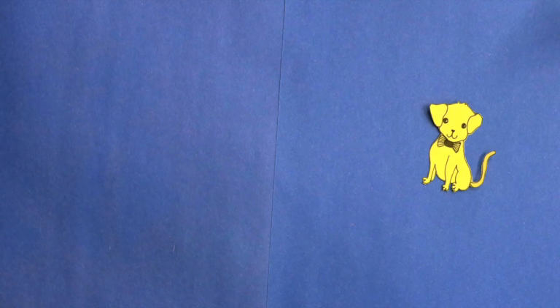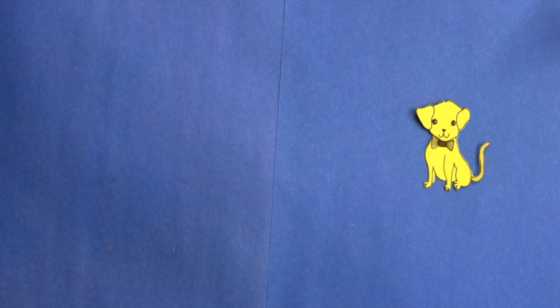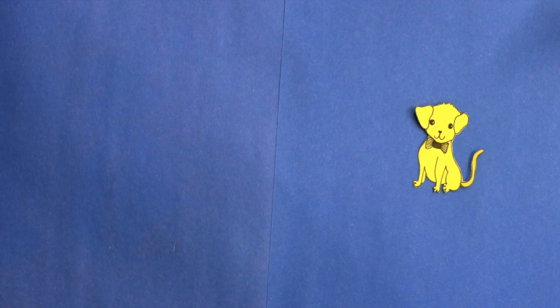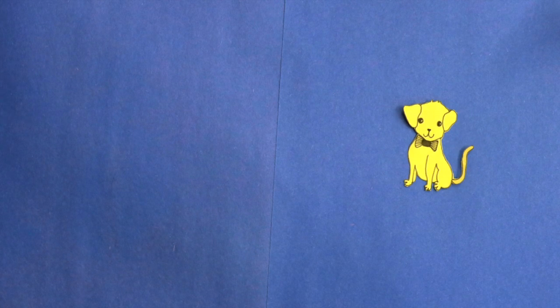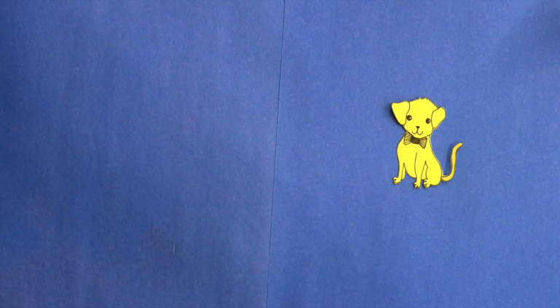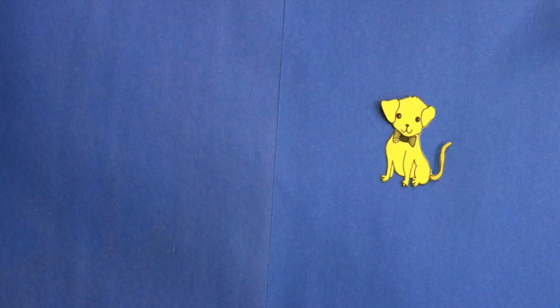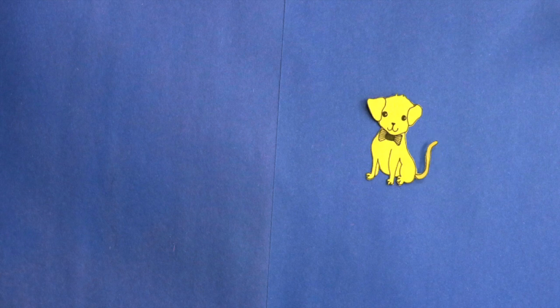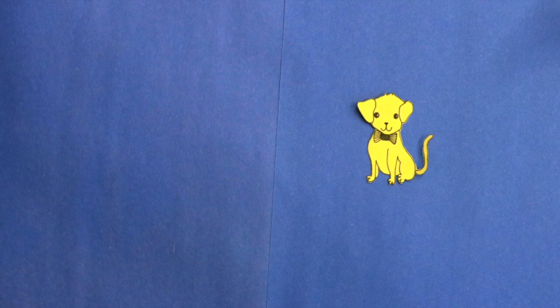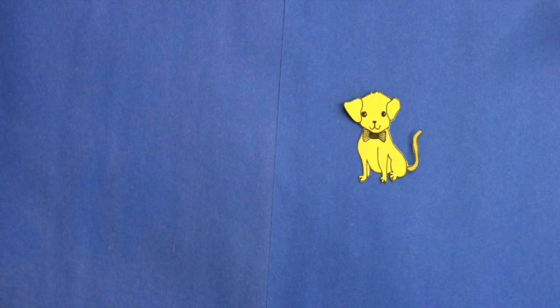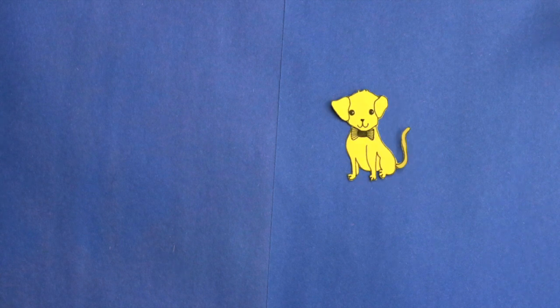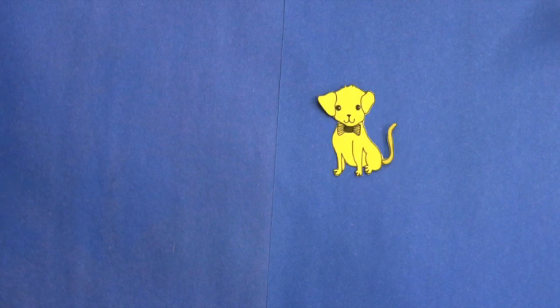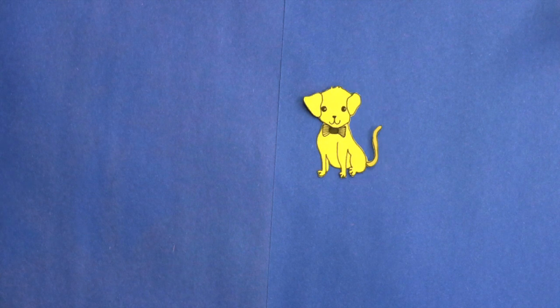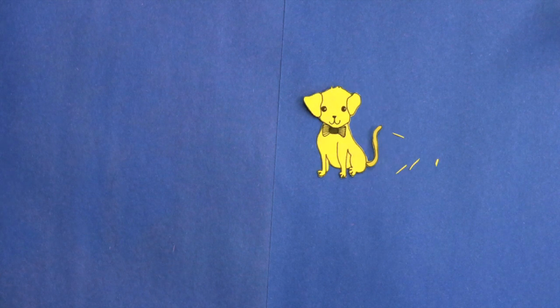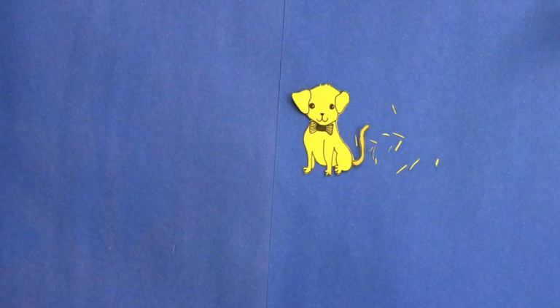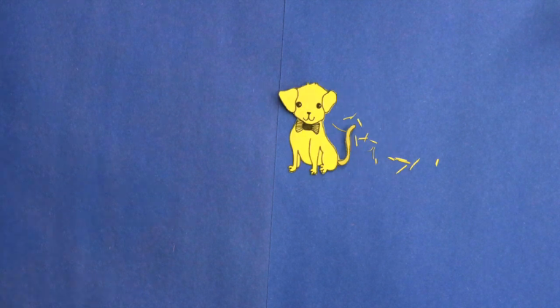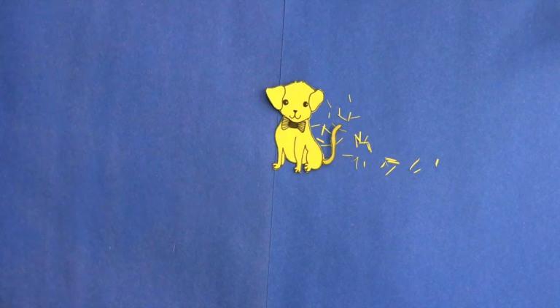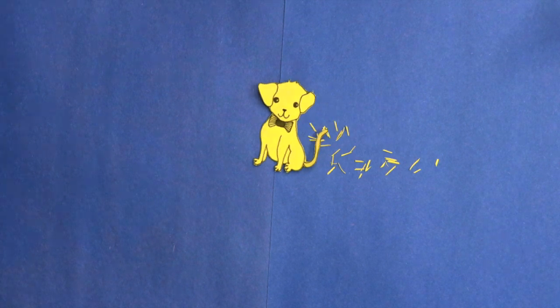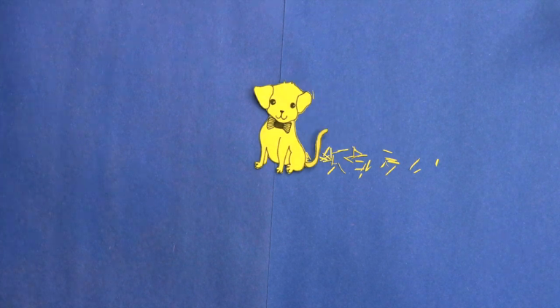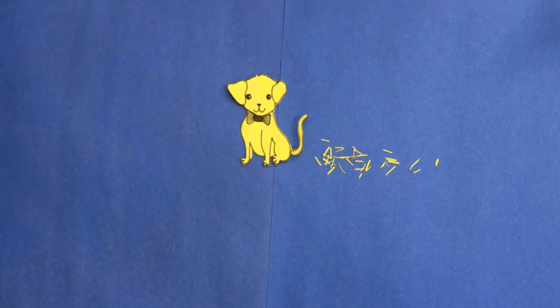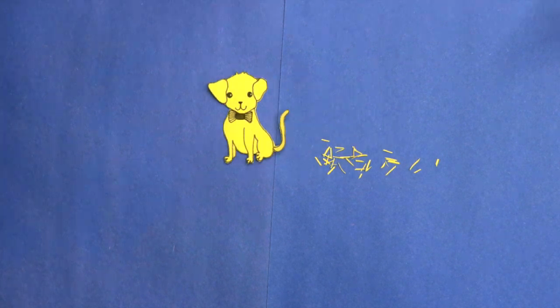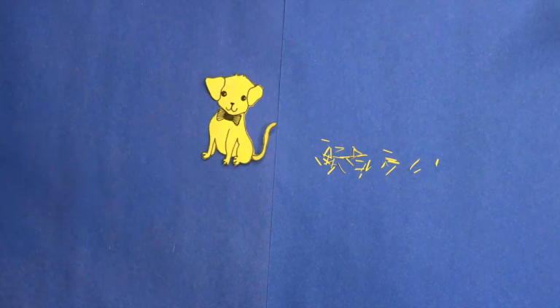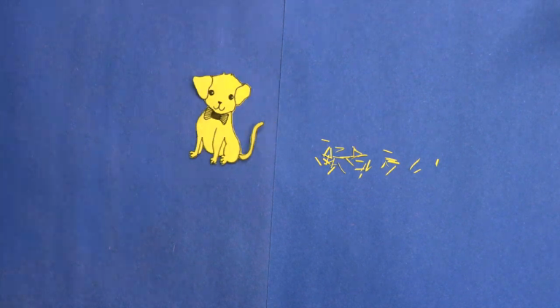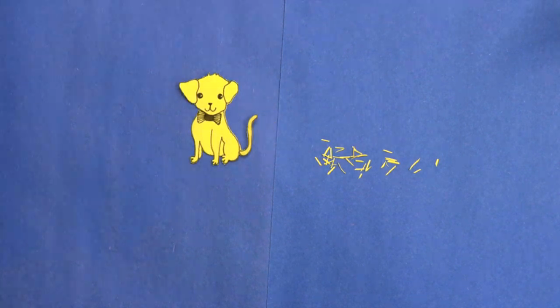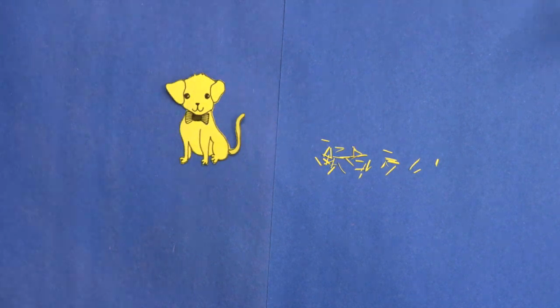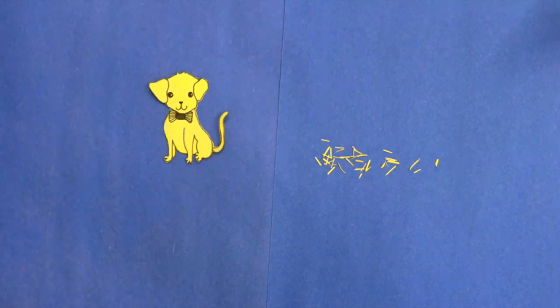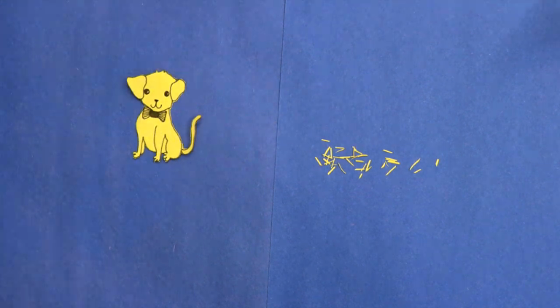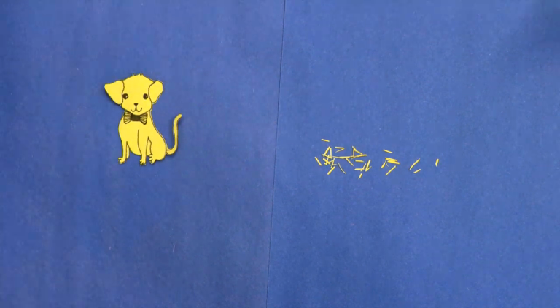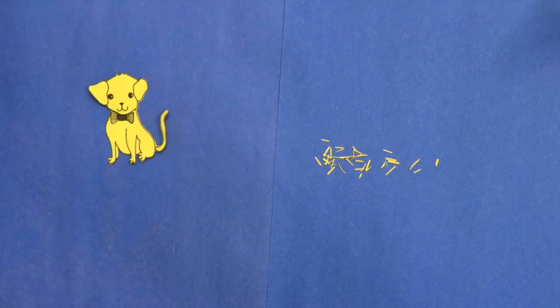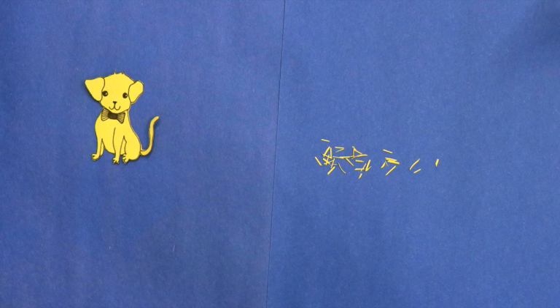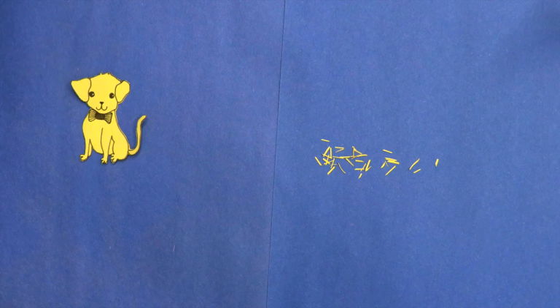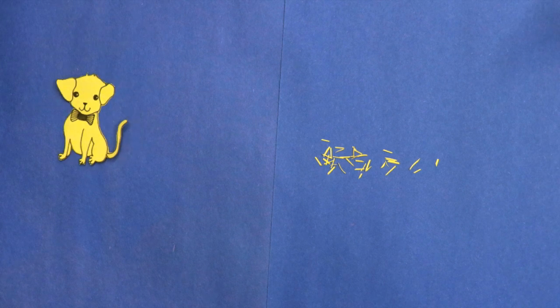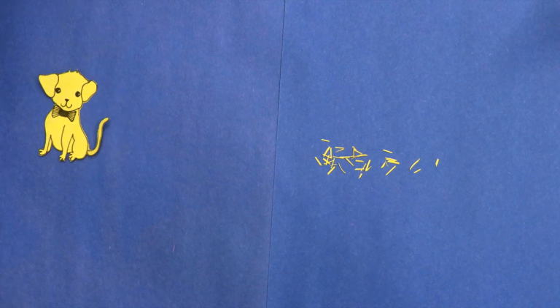This is my dog, Rover. Everywhere he goes, he sheds. Since I can see Rover's hair even when I can't see him, I can figure out where he's been.